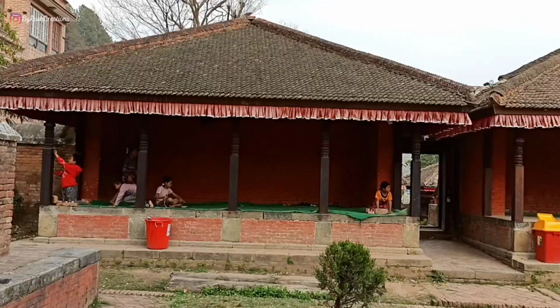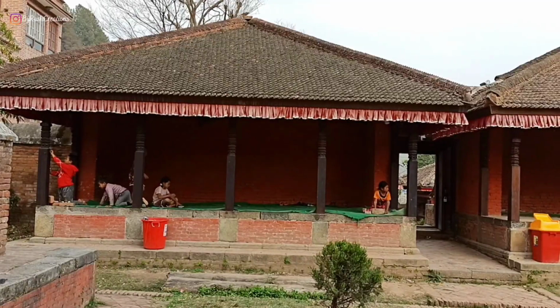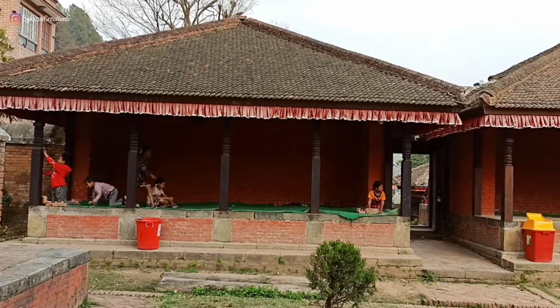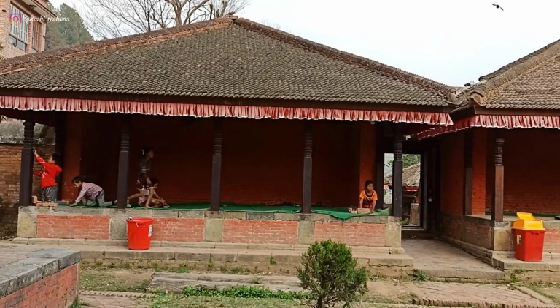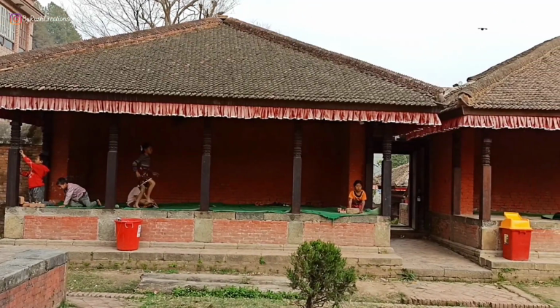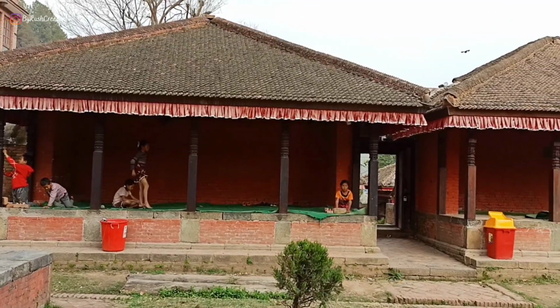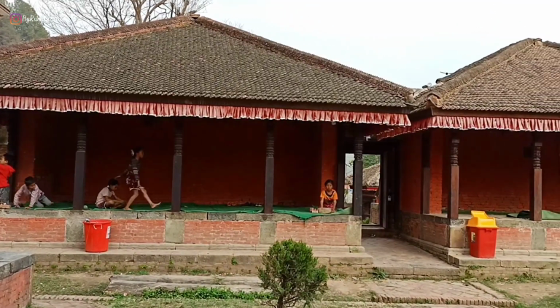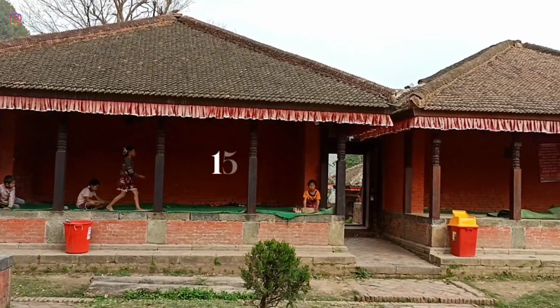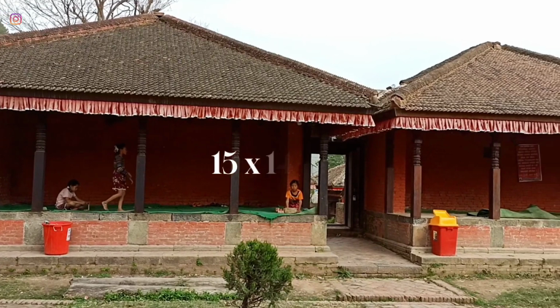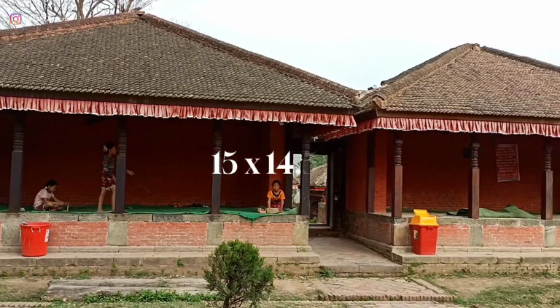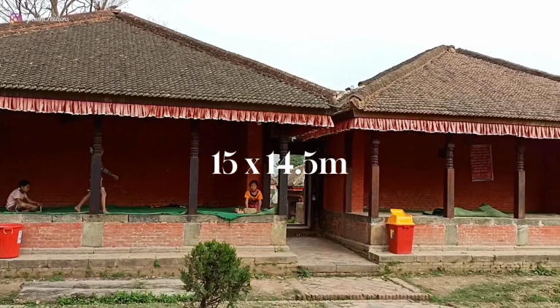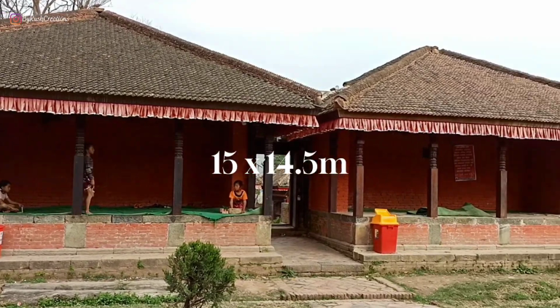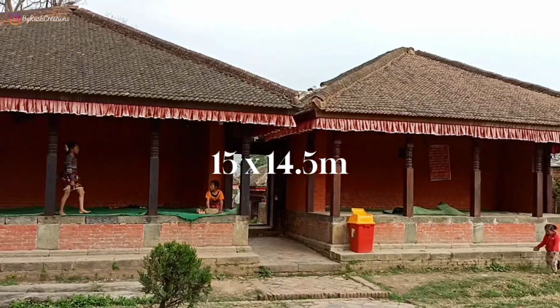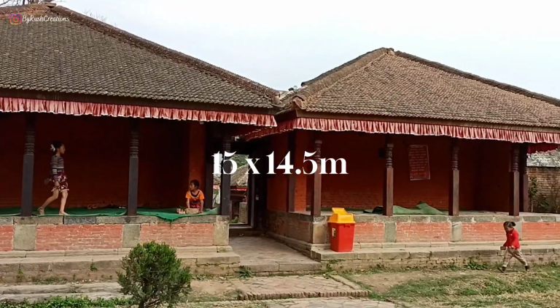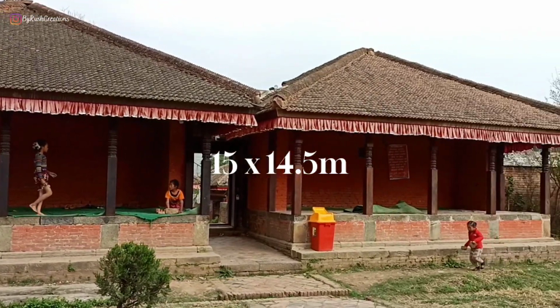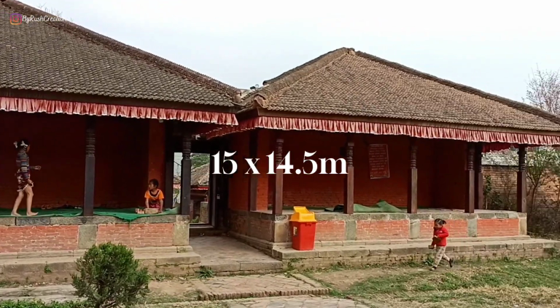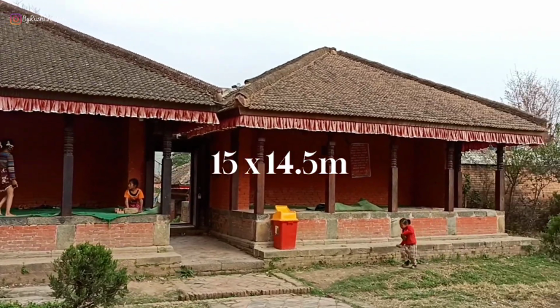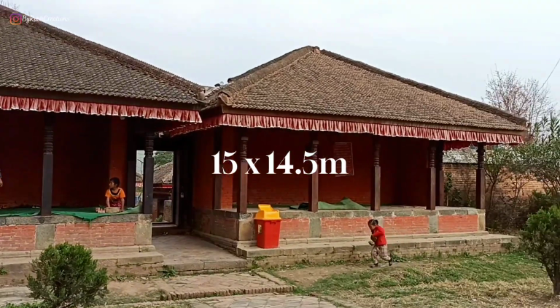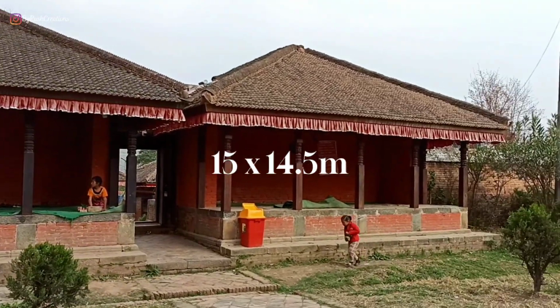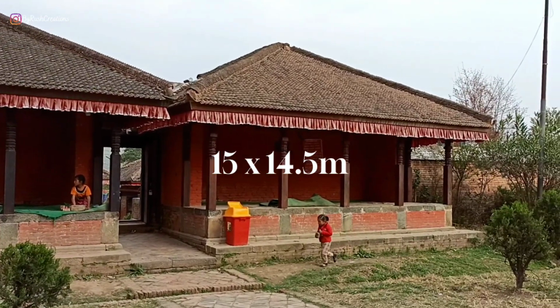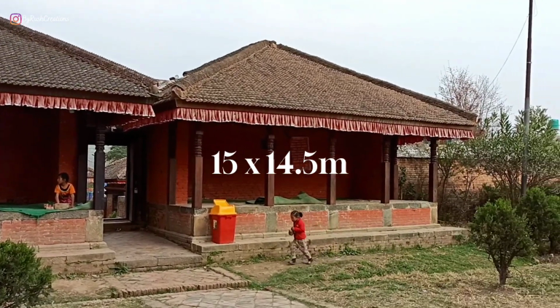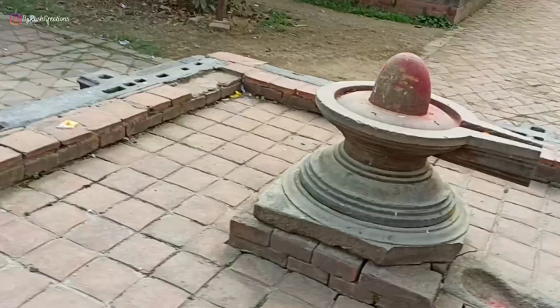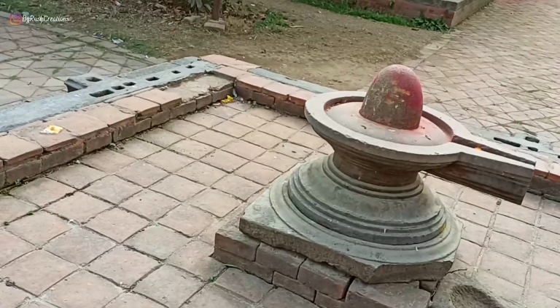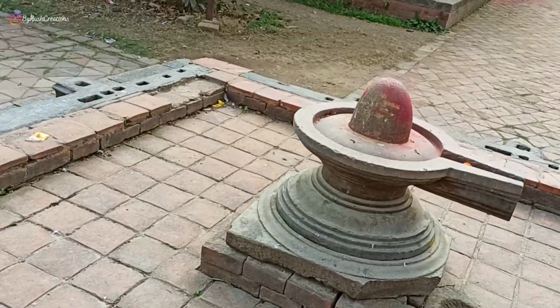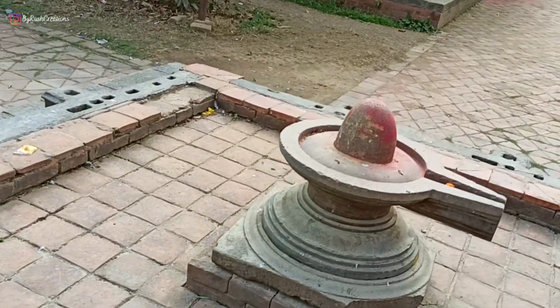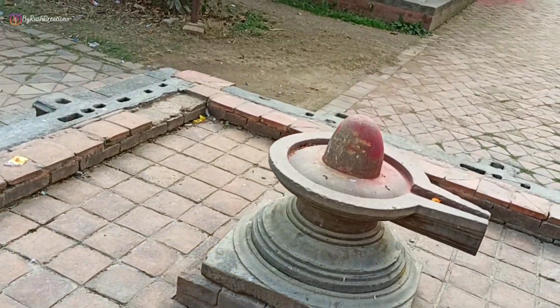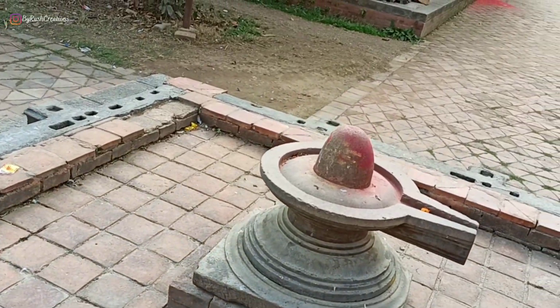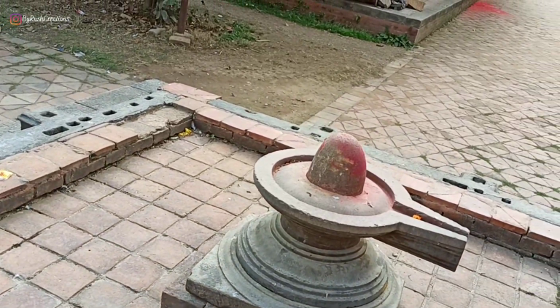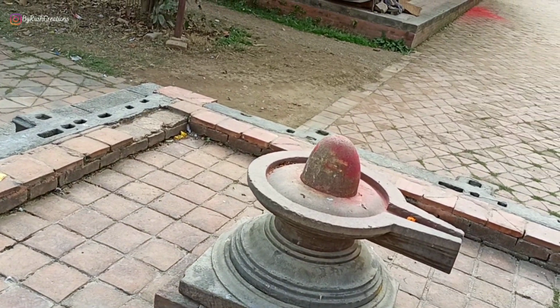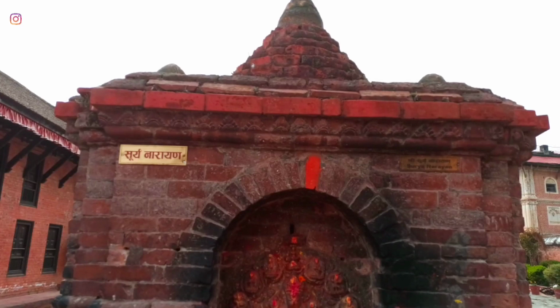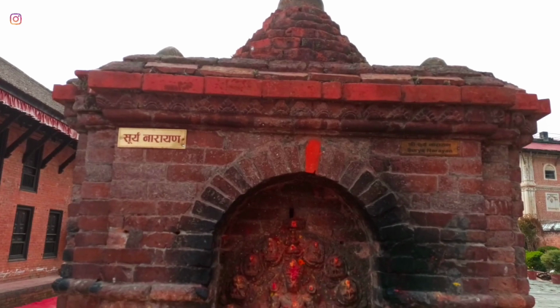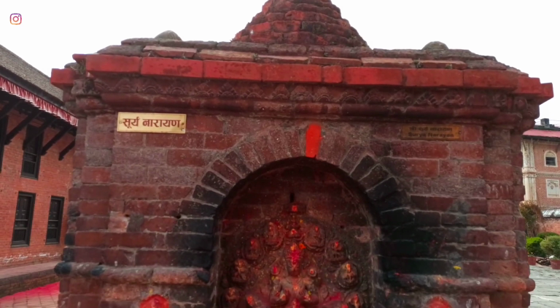The ancient square courtyard is around 15 by 14.5 meters large. There are many small shrines and temples around the temple.